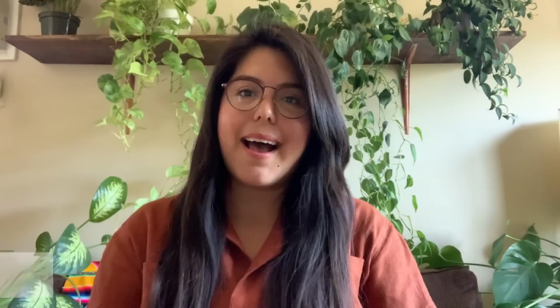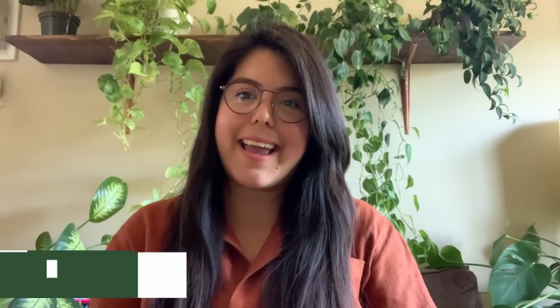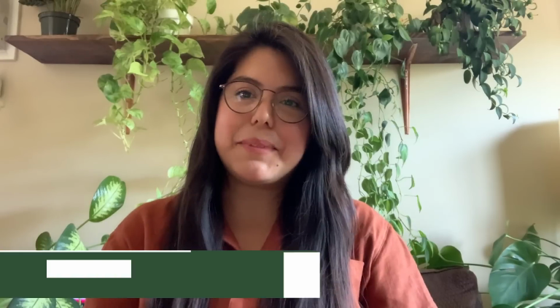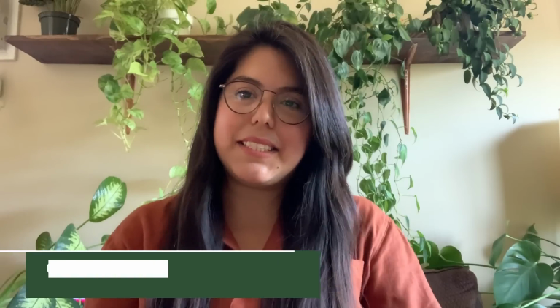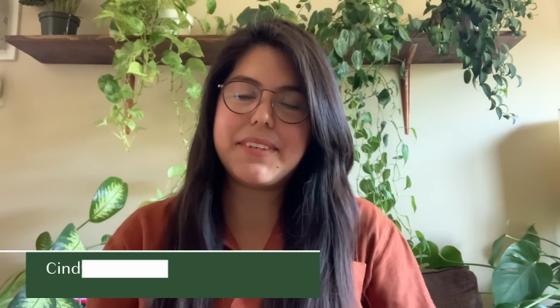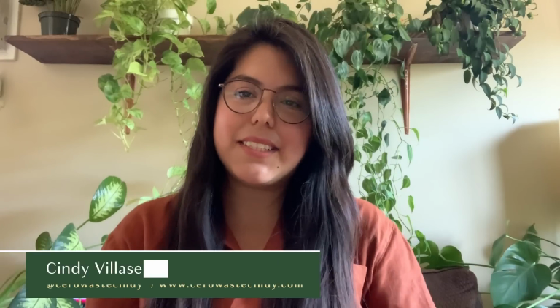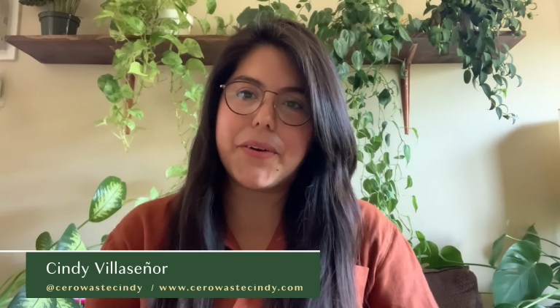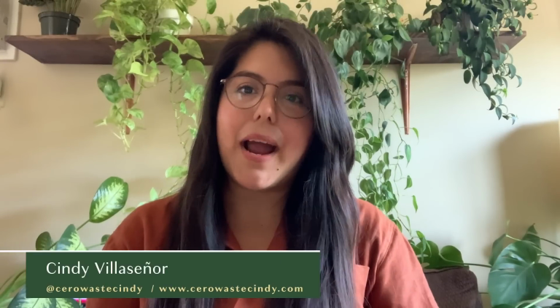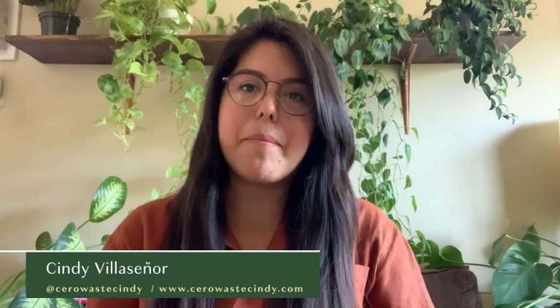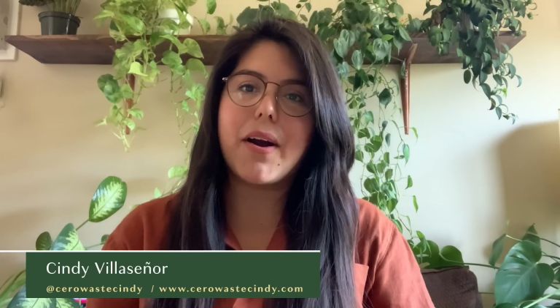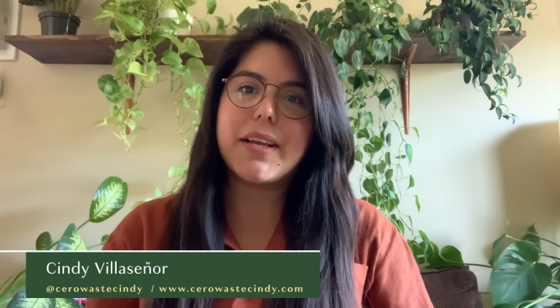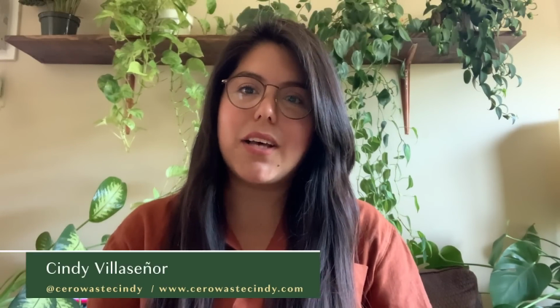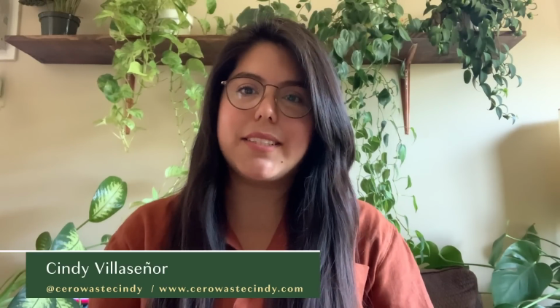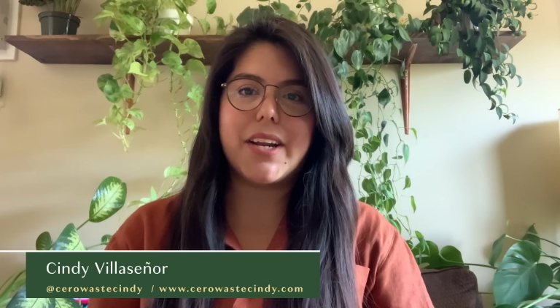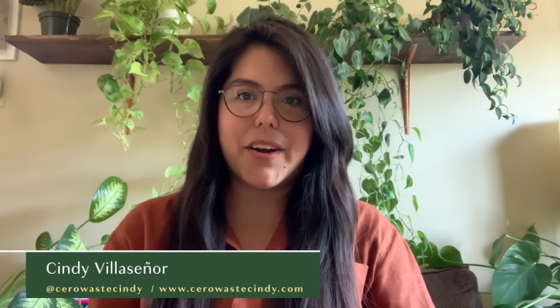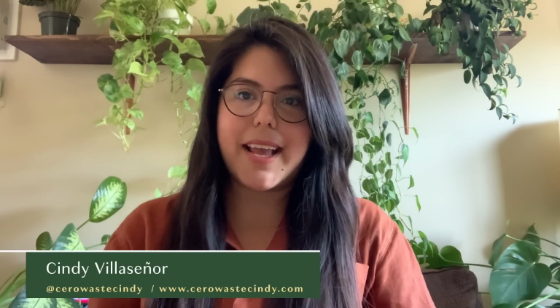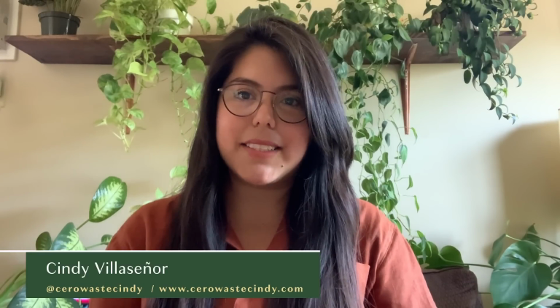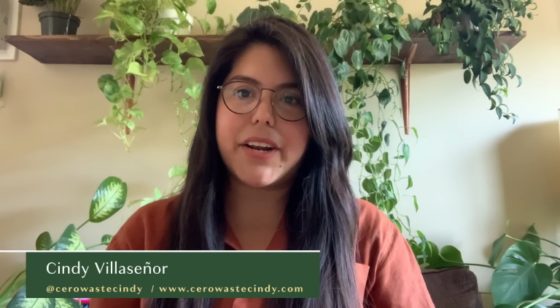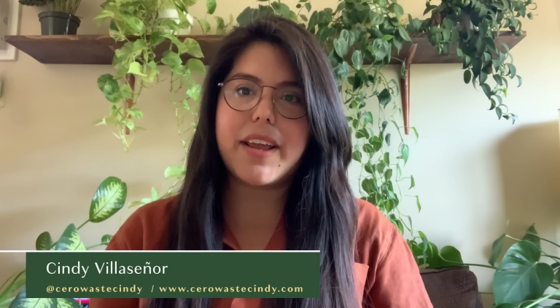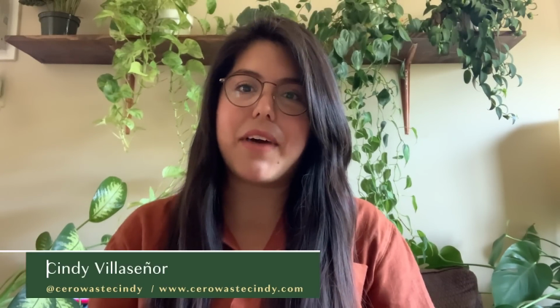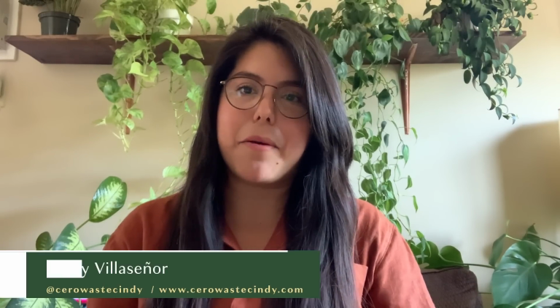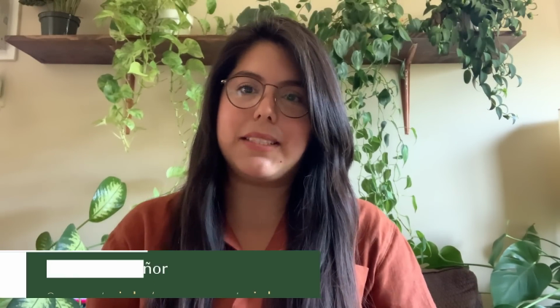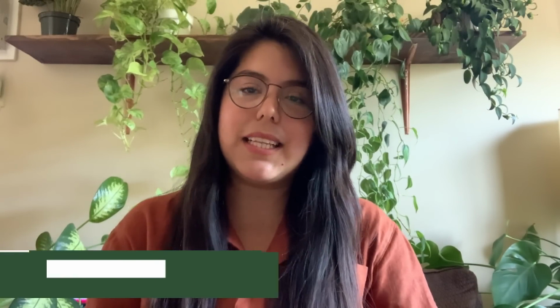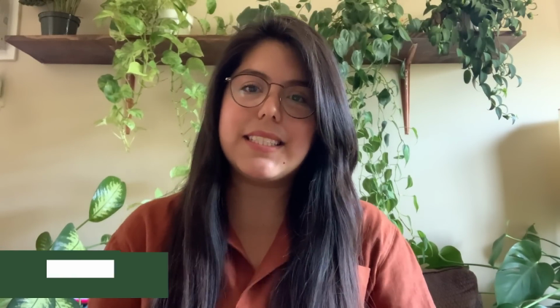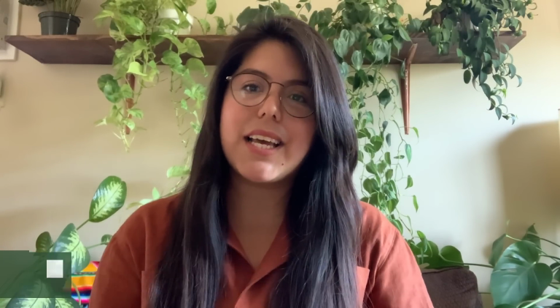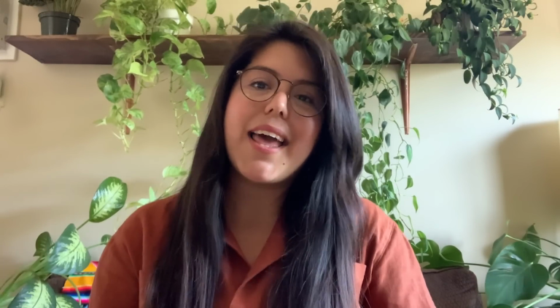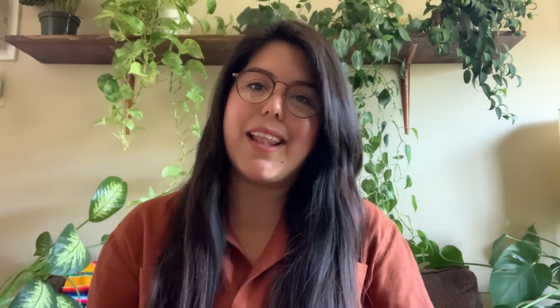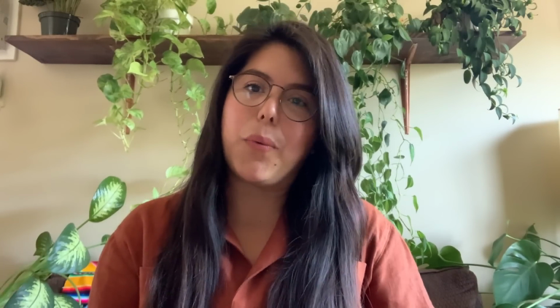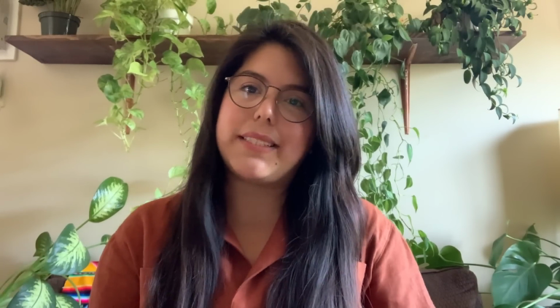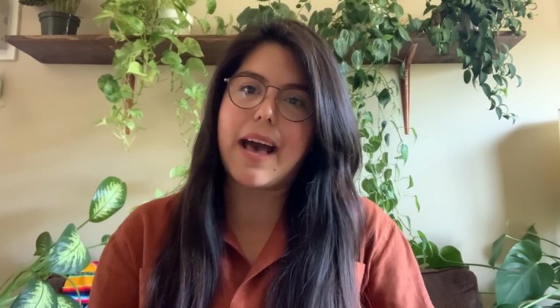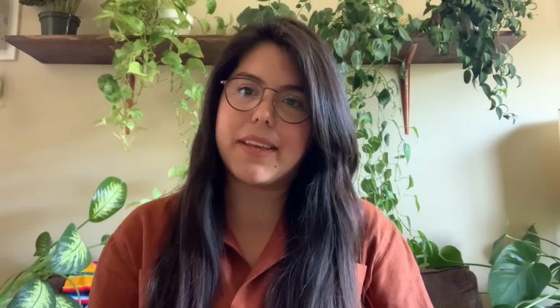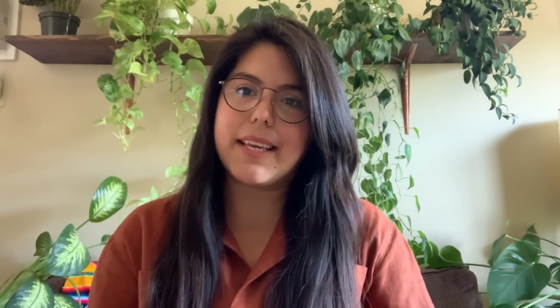Hi, I'm Cindy Villaseñor. I'm a garden consultant, garden educator, environmentalist, and low waste advocate.